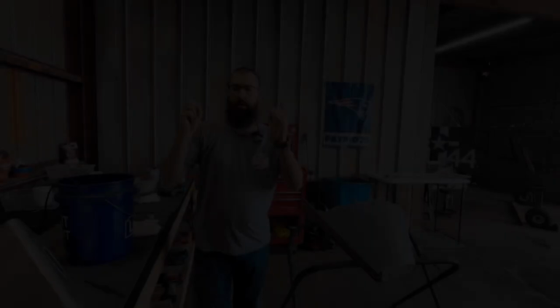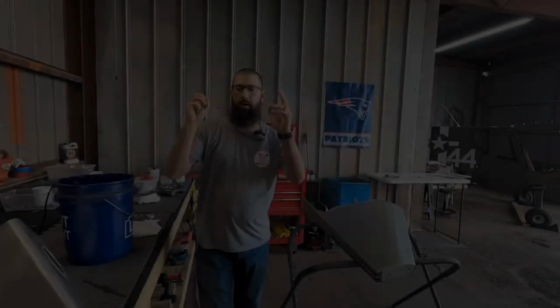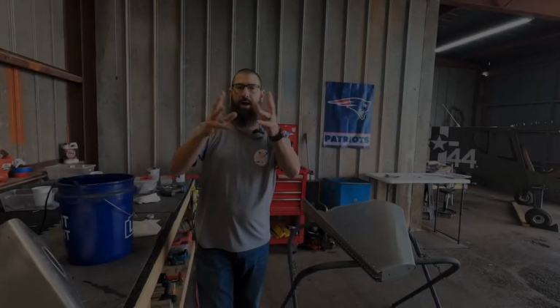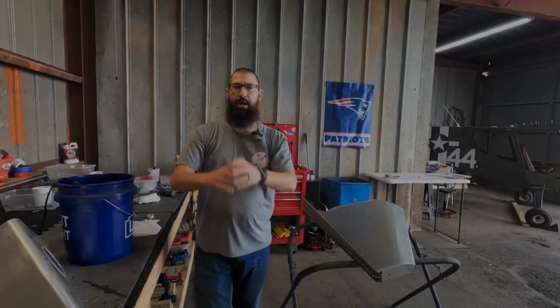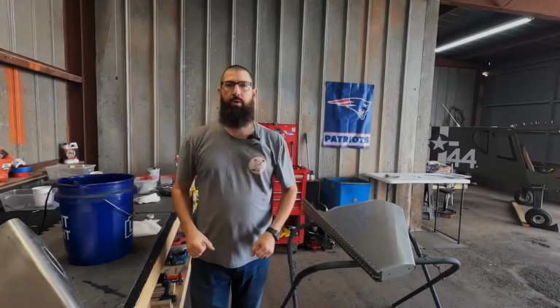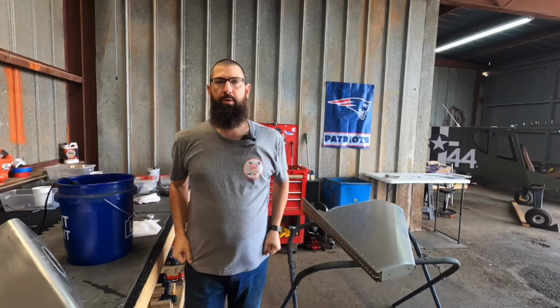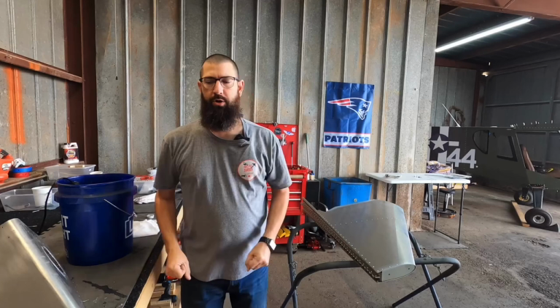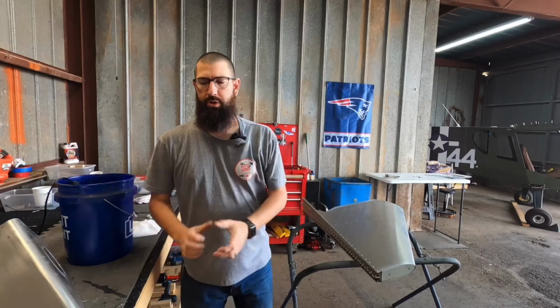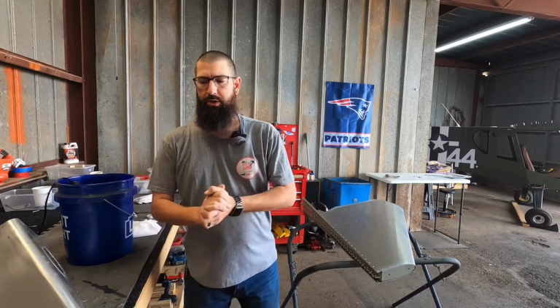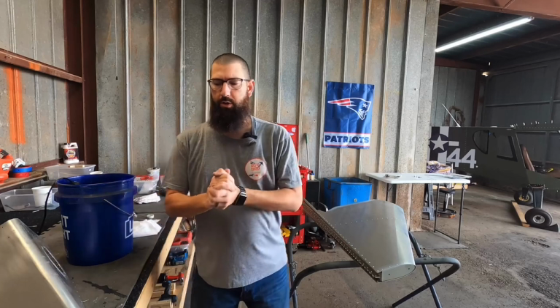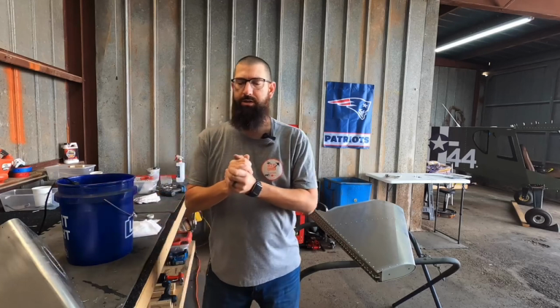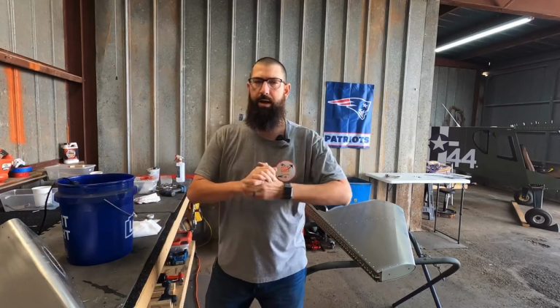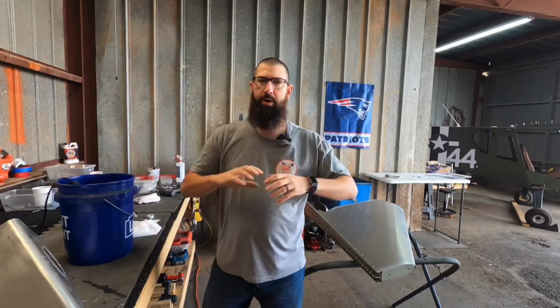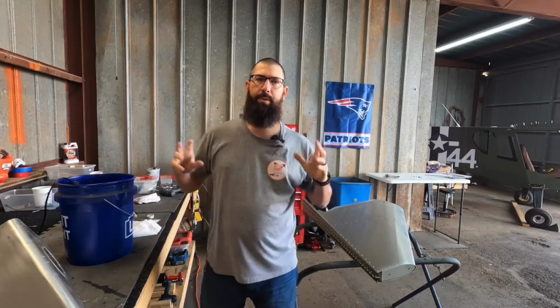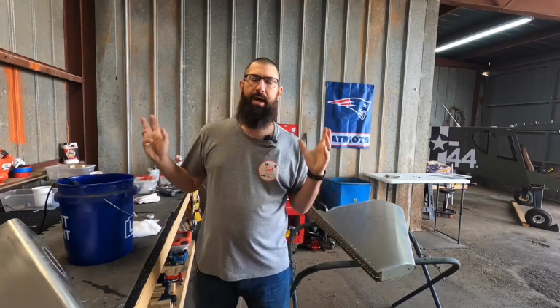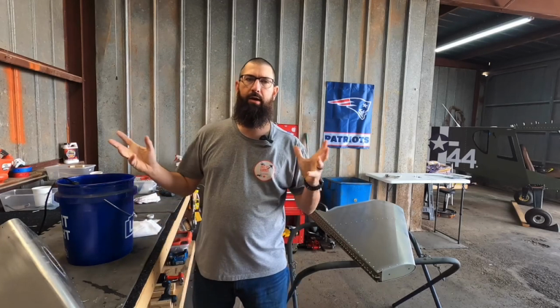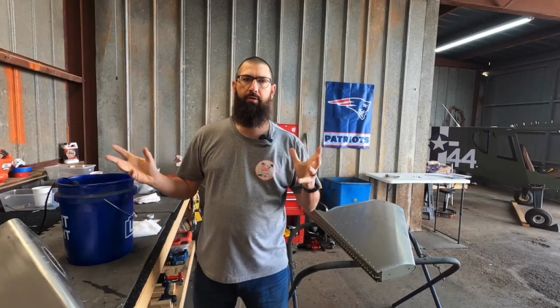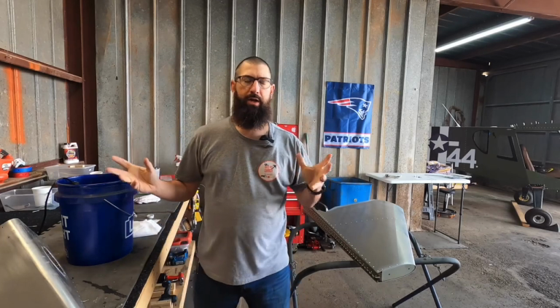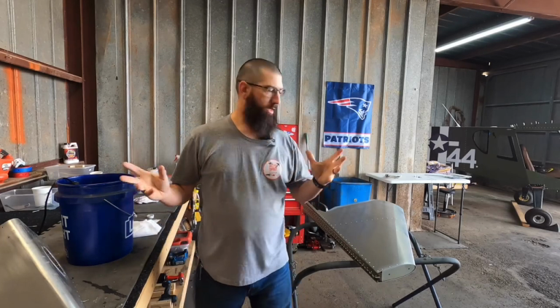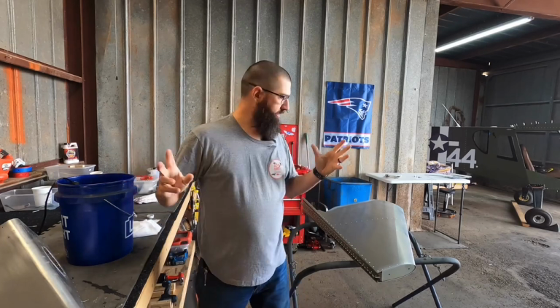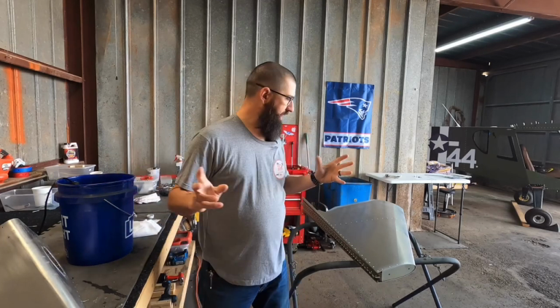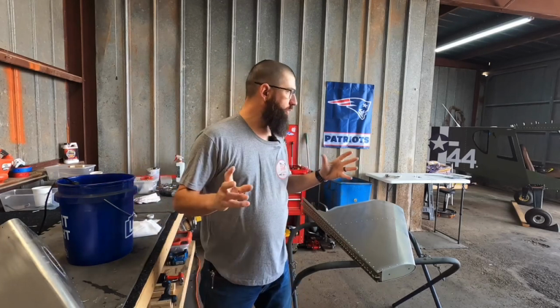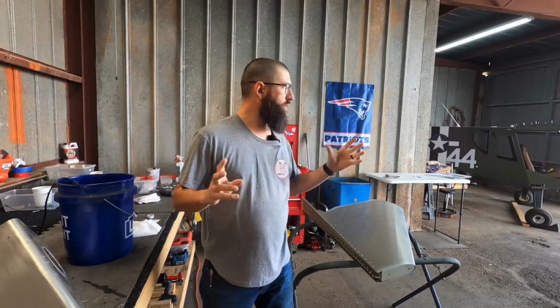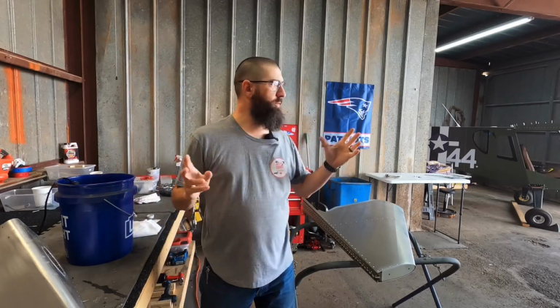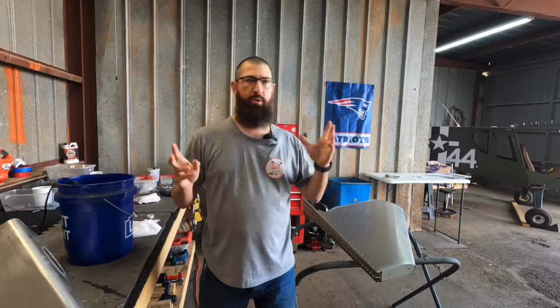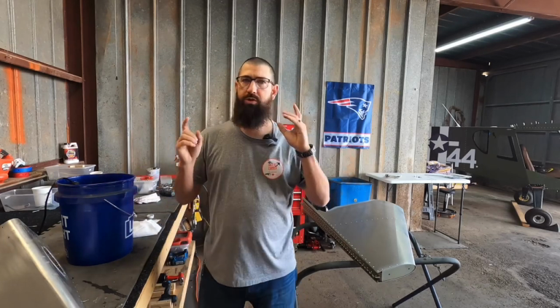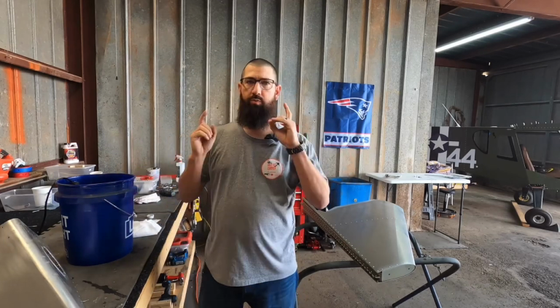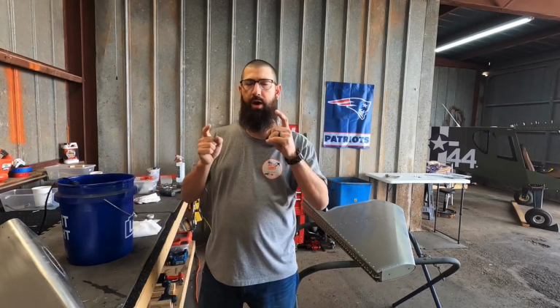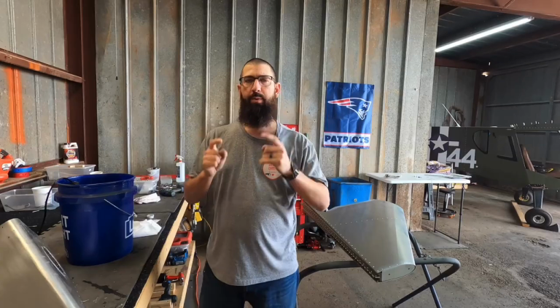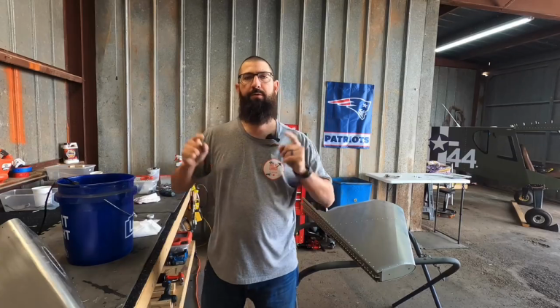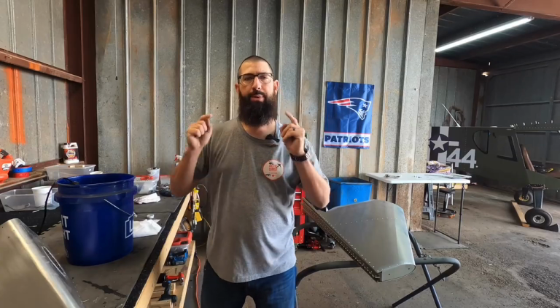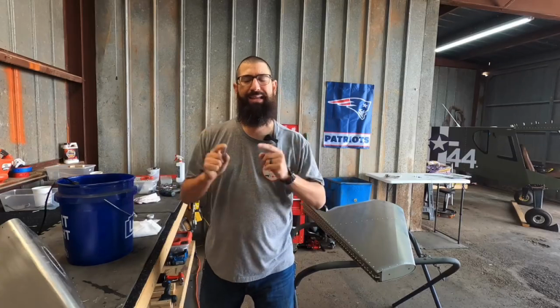All right guys, welcome to Joe's RC Corner. Today we're going to be back on the Cricut, and we're going to be doing some prep for paint.